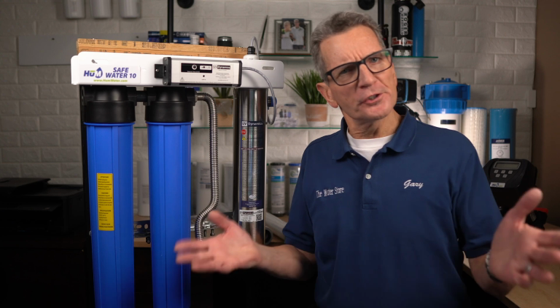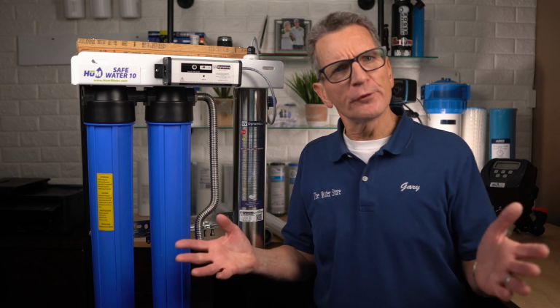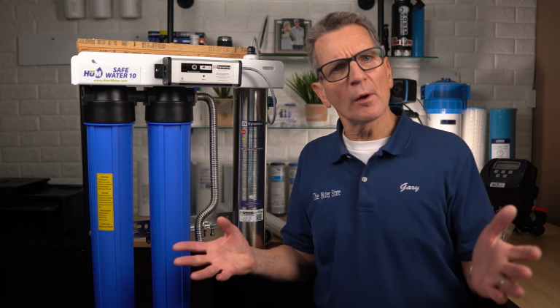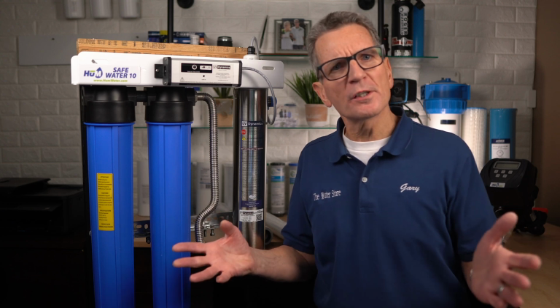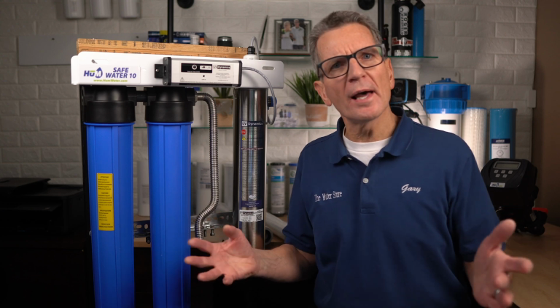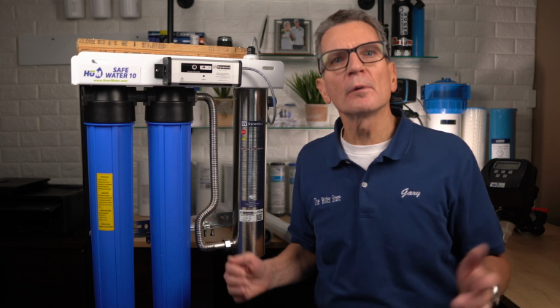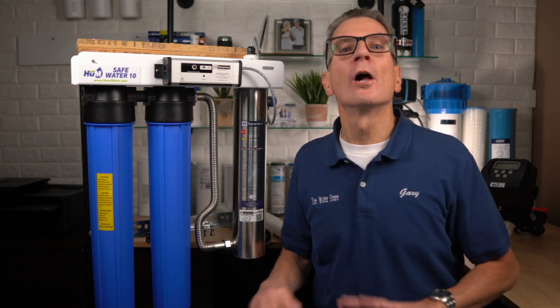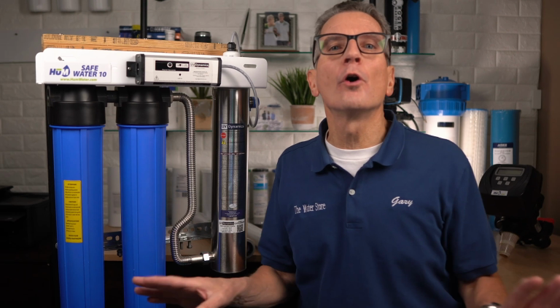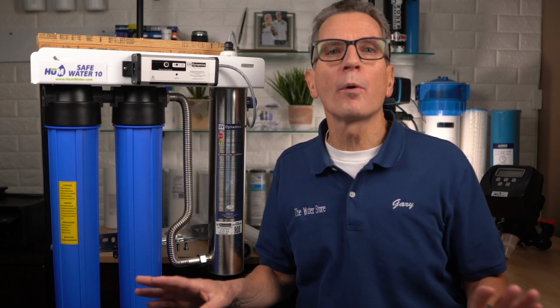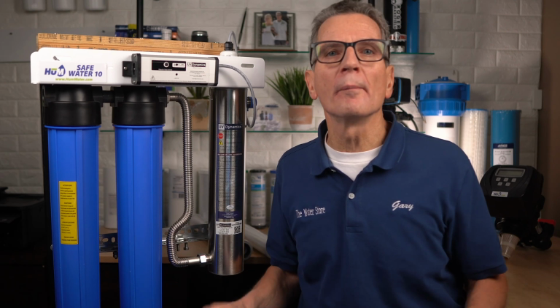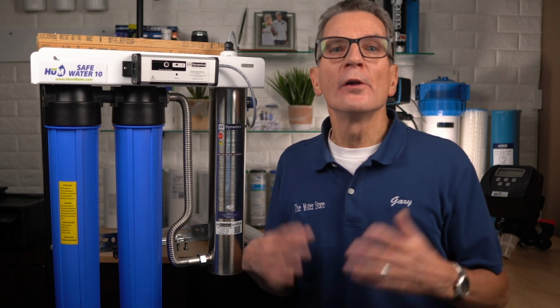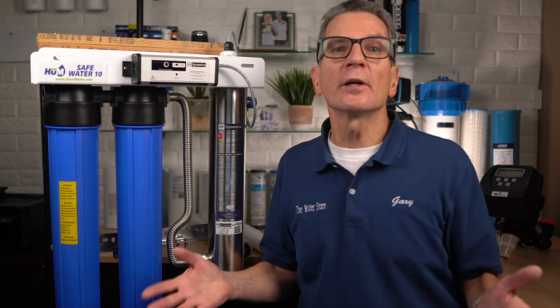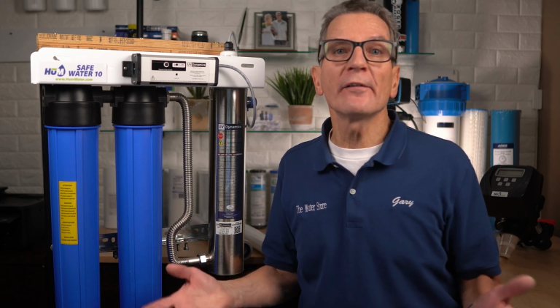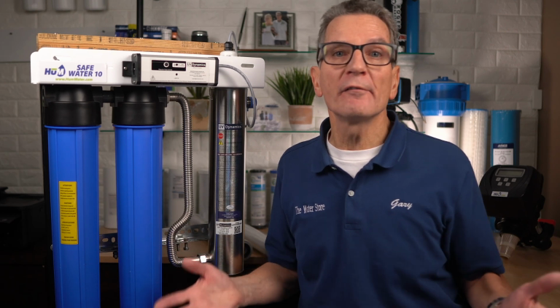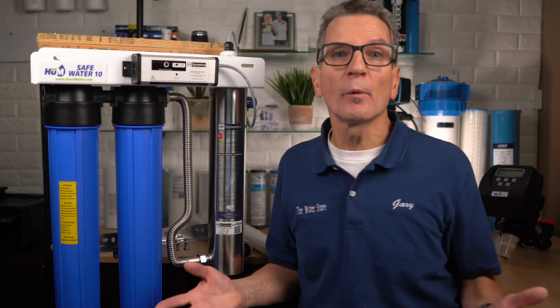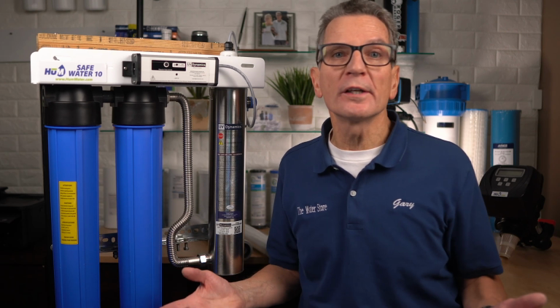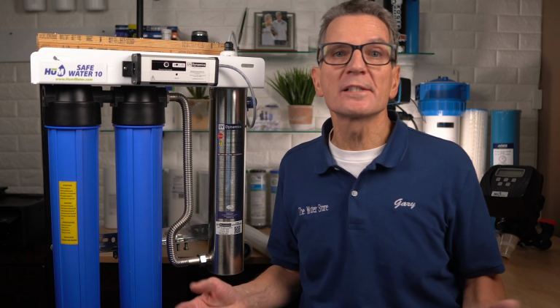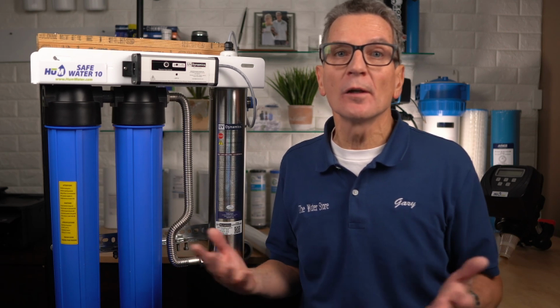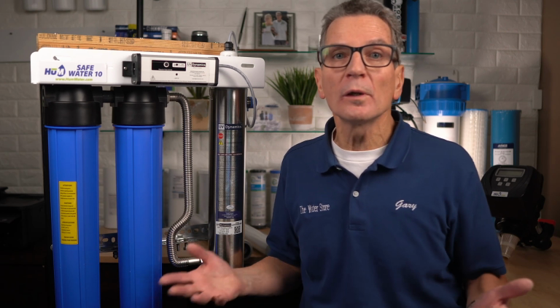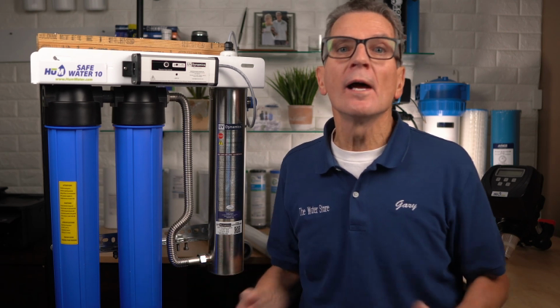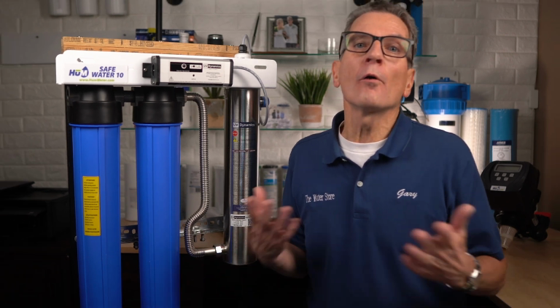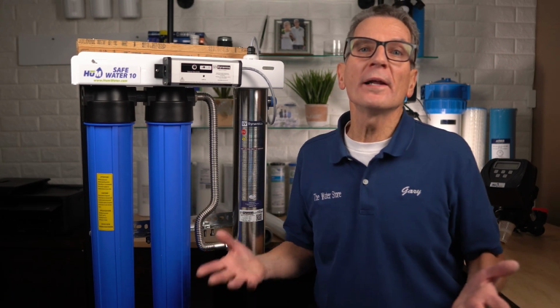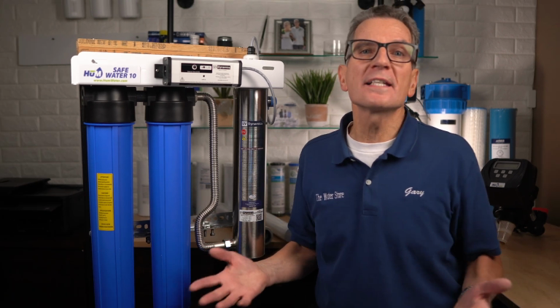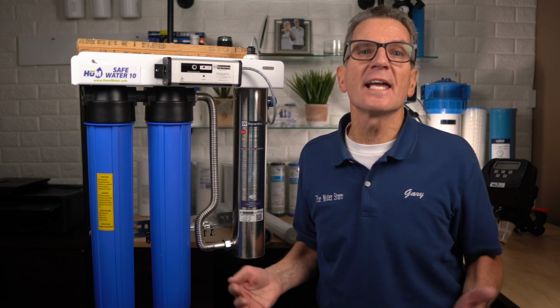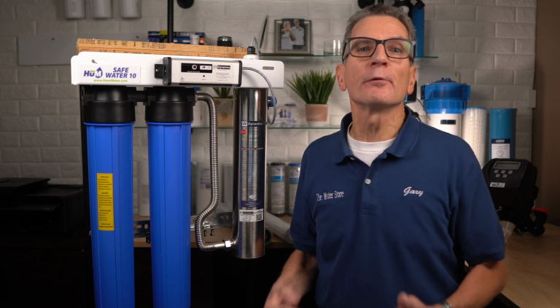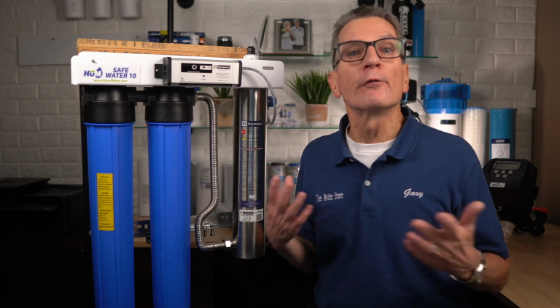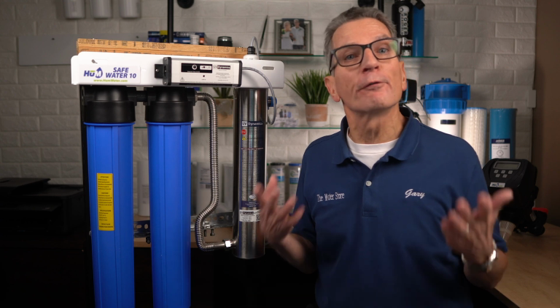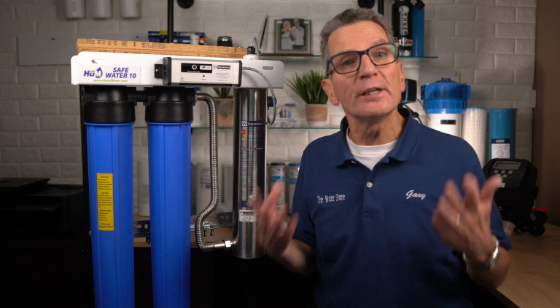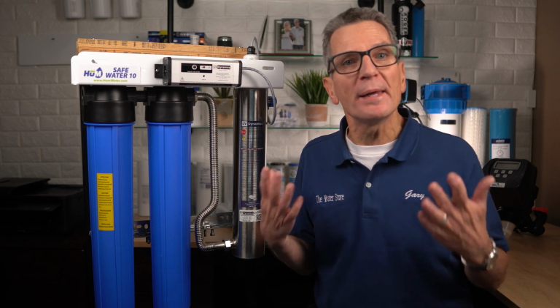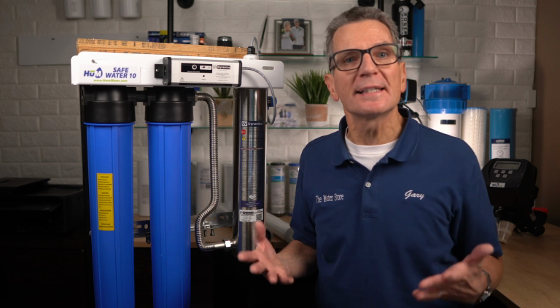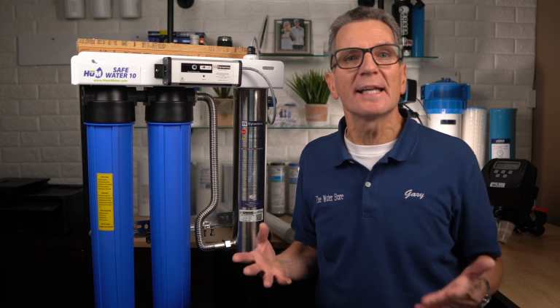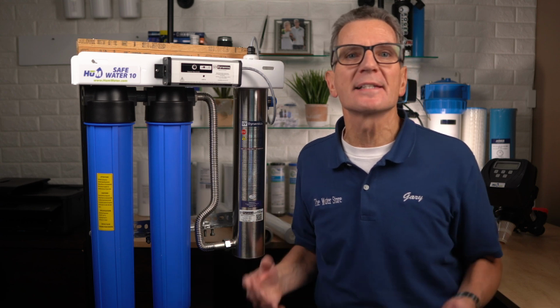Not sure if your water is compatible? No problem. You can either have your water tested locally, or mail us a sample for a free basic test. More info in the description down below.